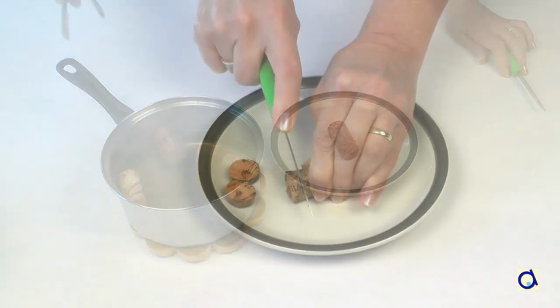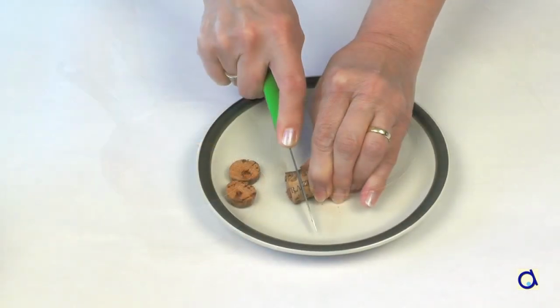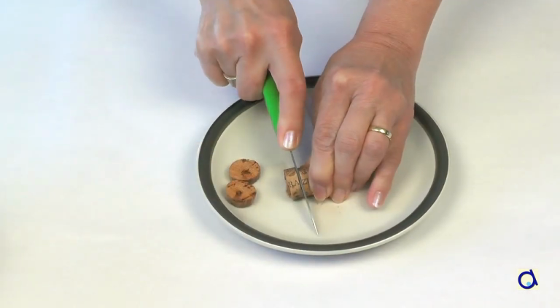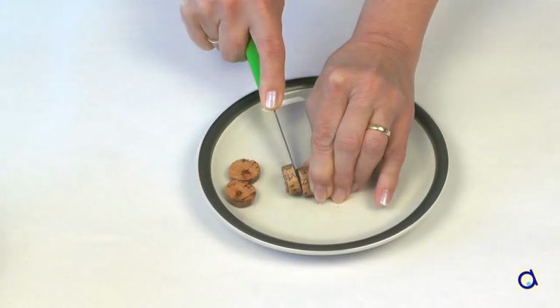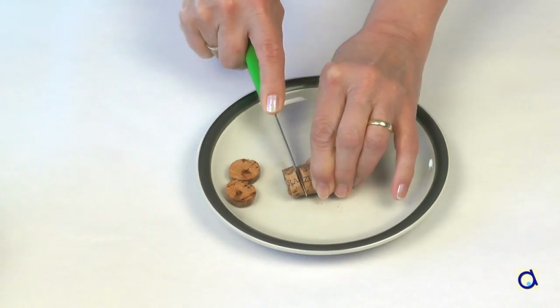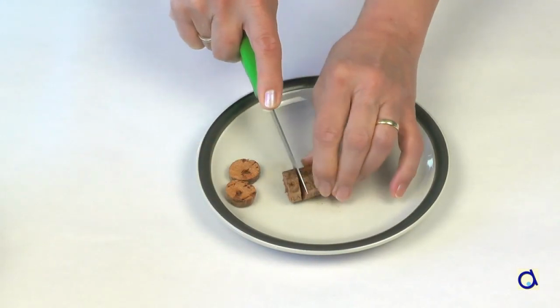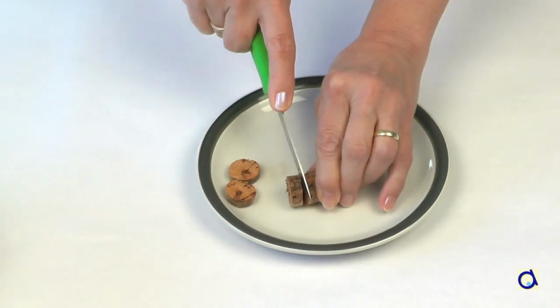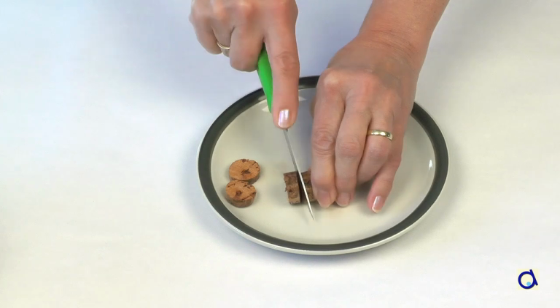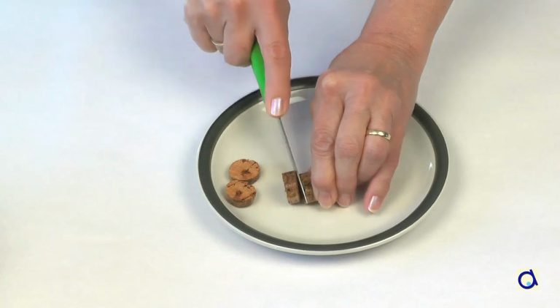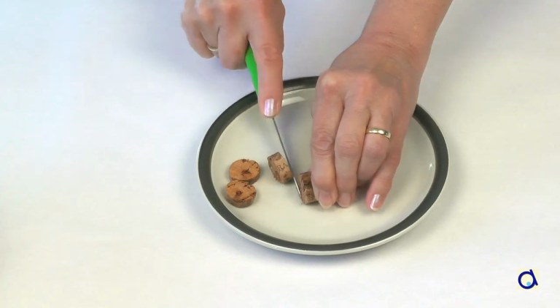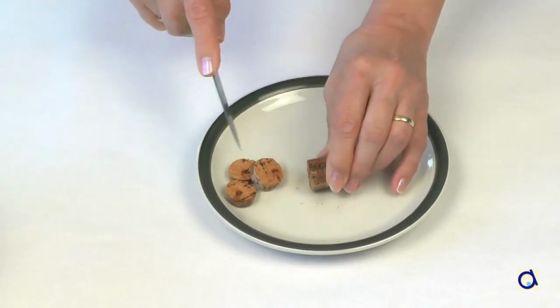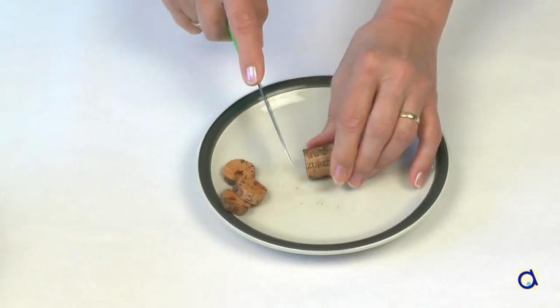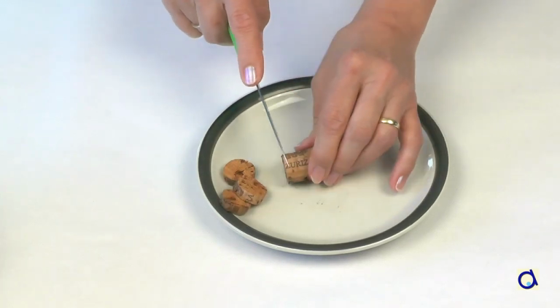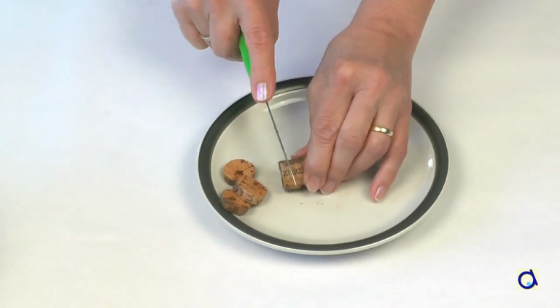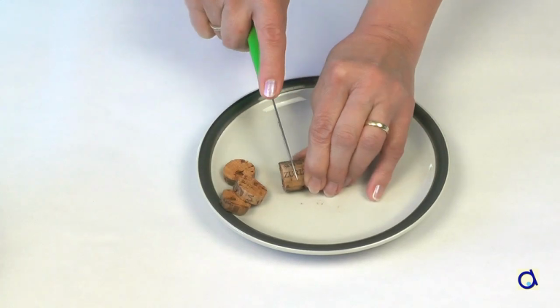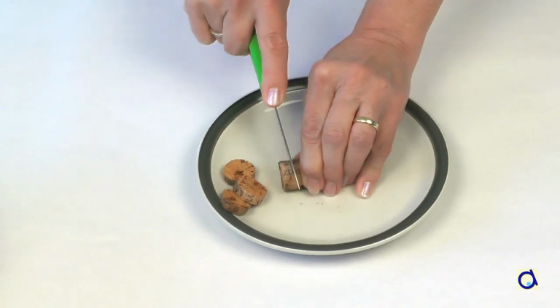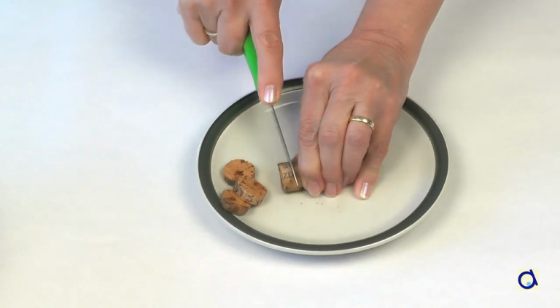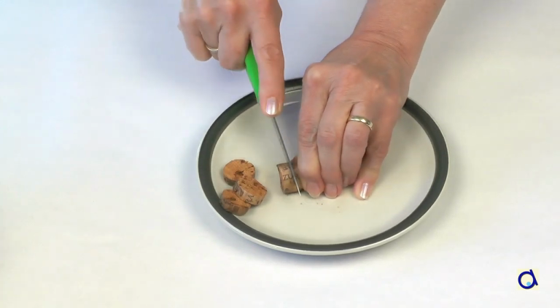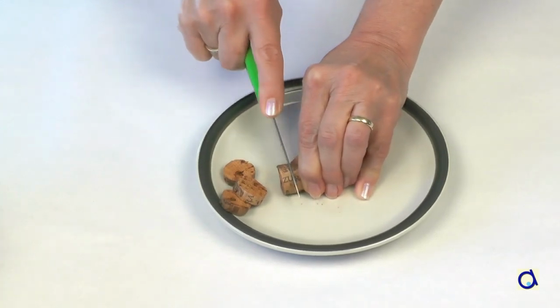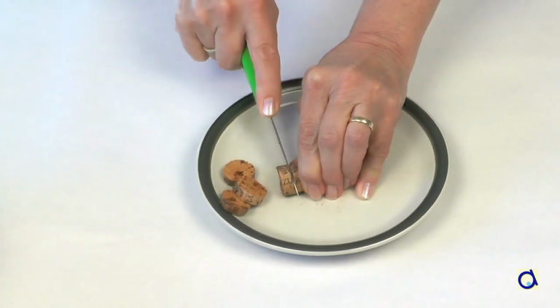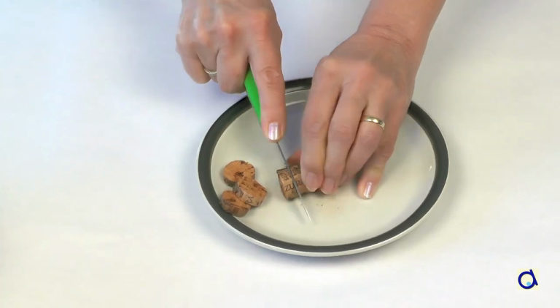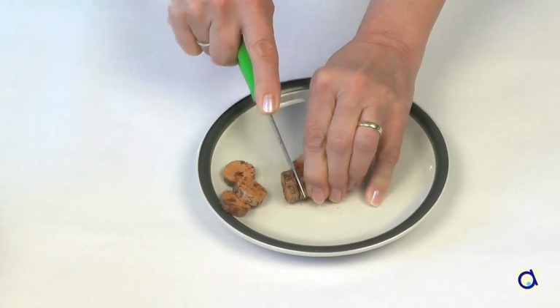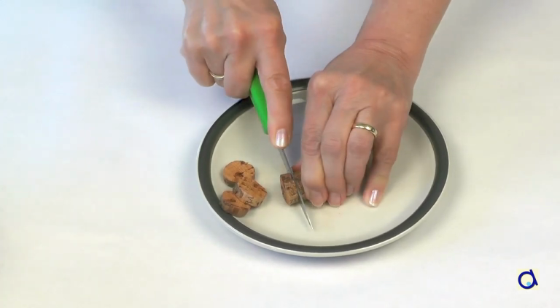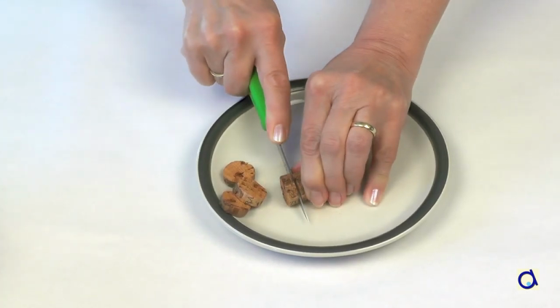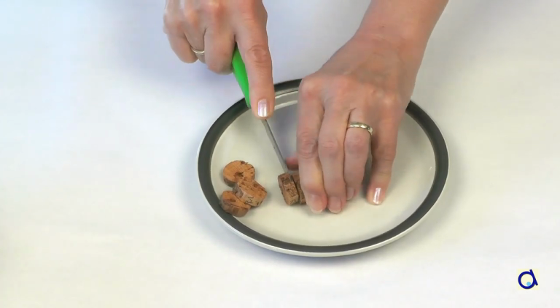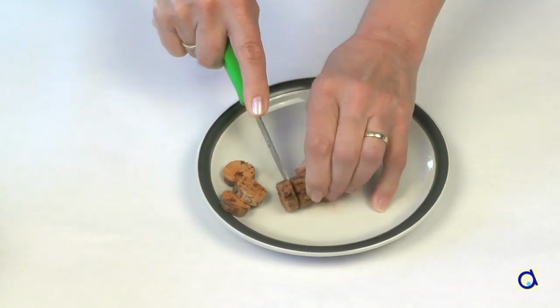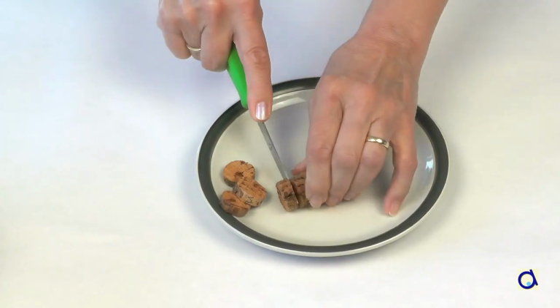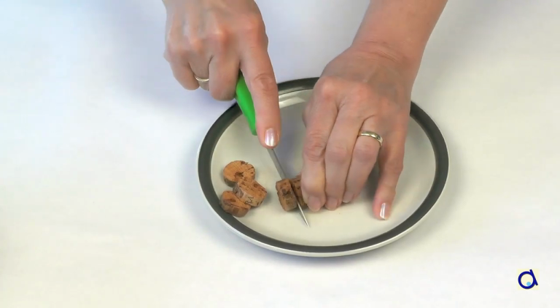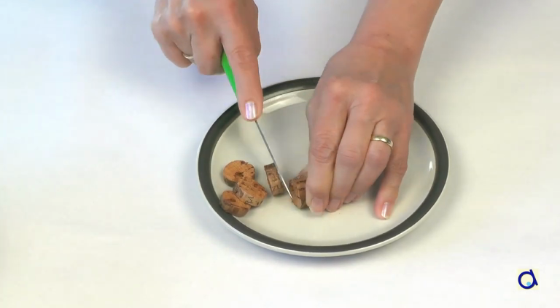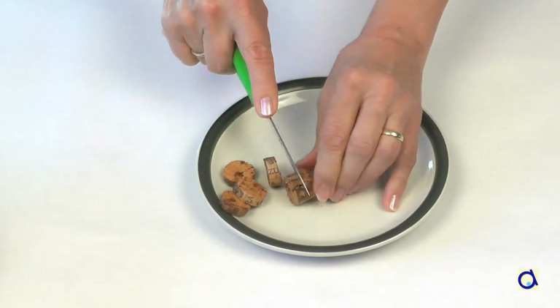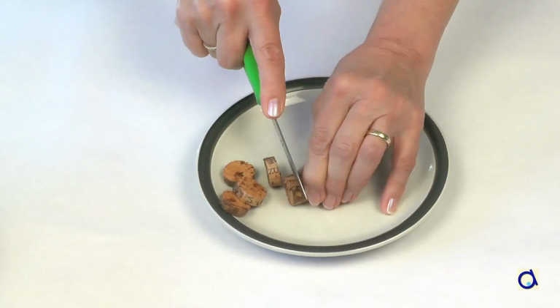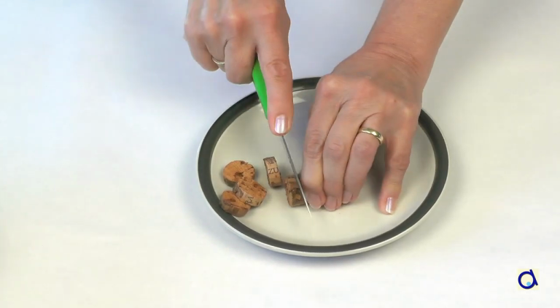You will see that the corks are easier to cut and the cuts are cleaner. Be careful not to burn yourself!